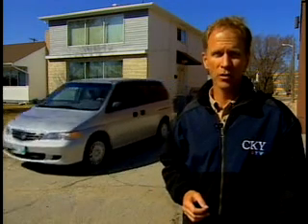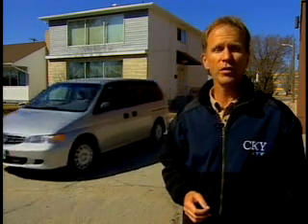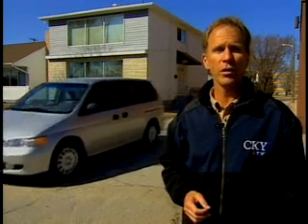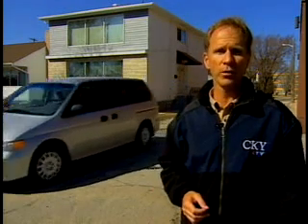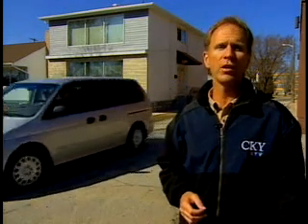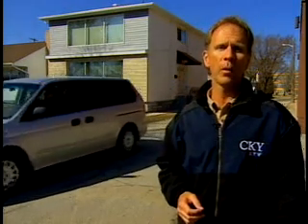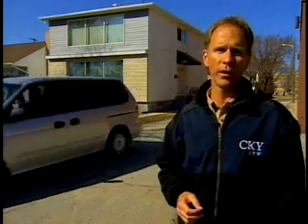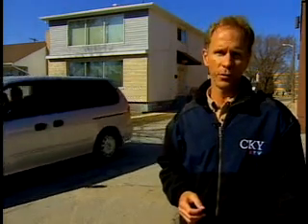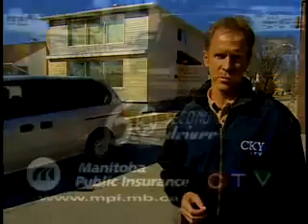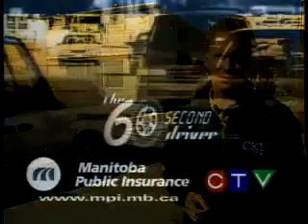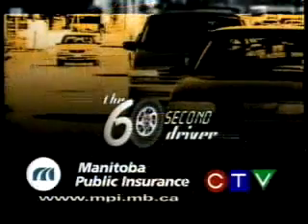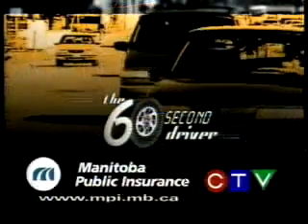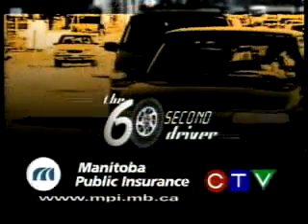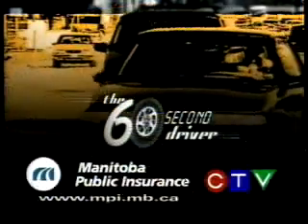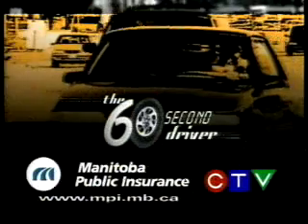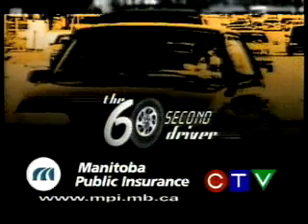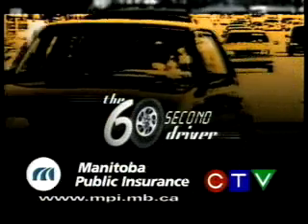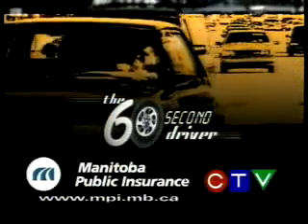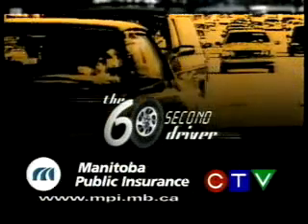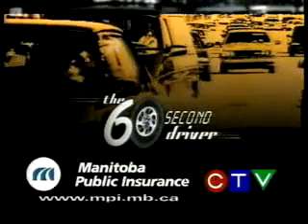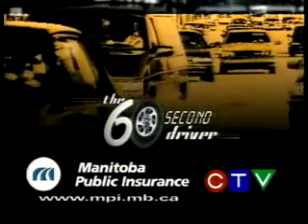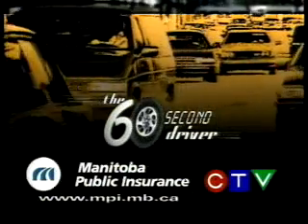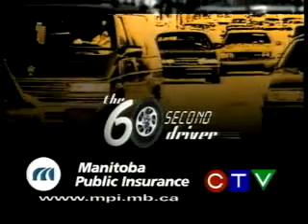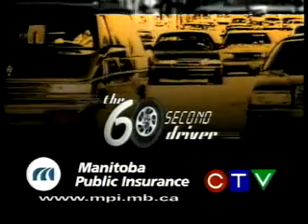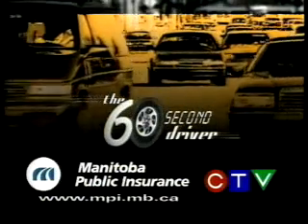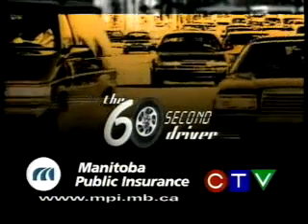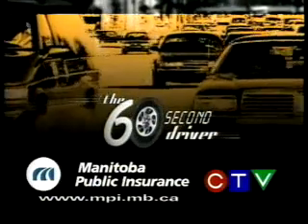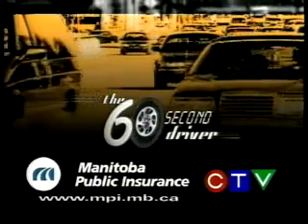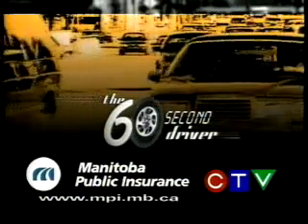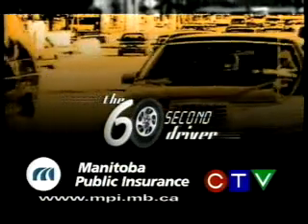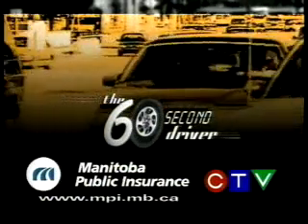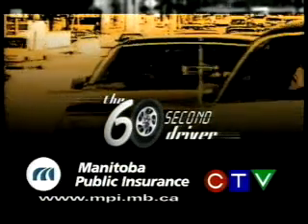John Sauter, CKY News. This message brought to you by Manitoba Public Insurance and CTV.